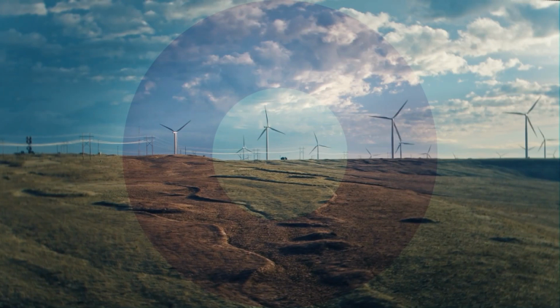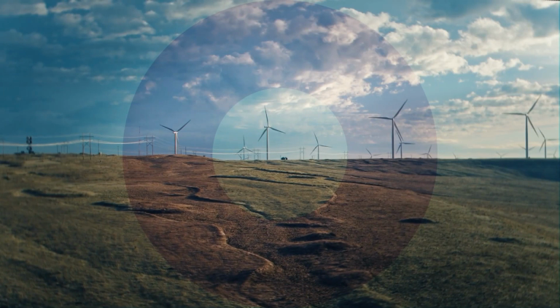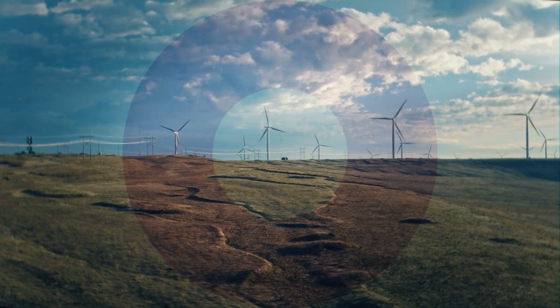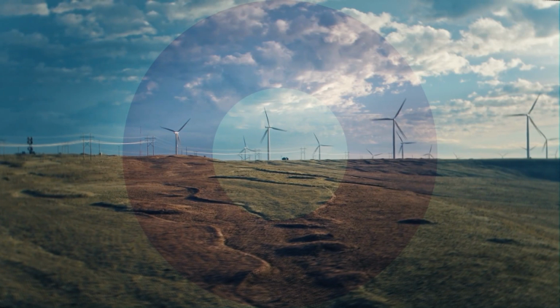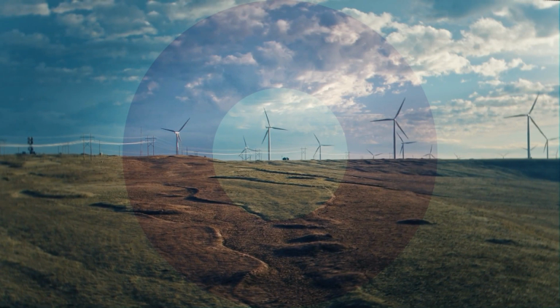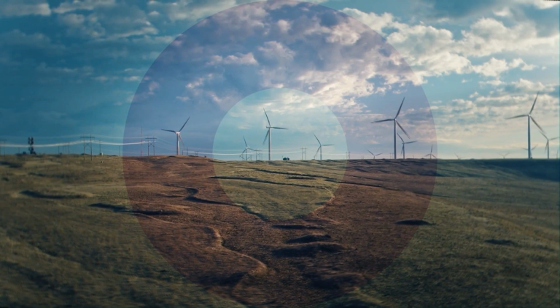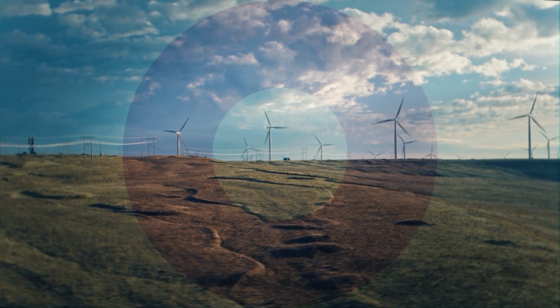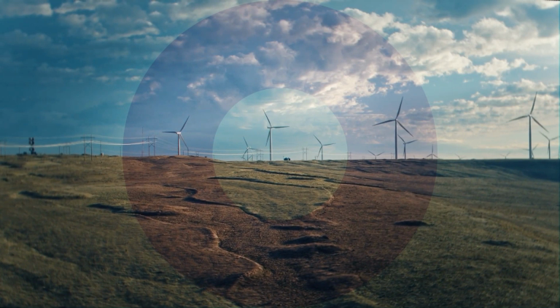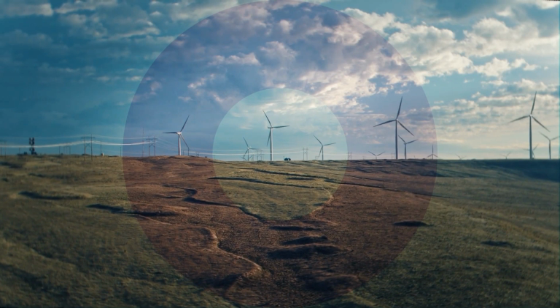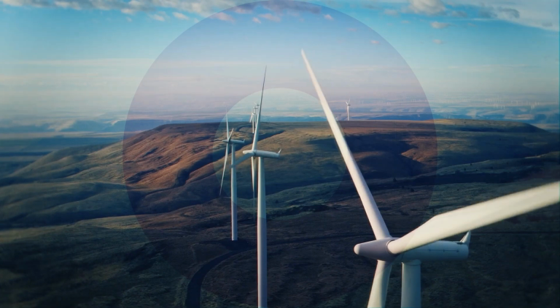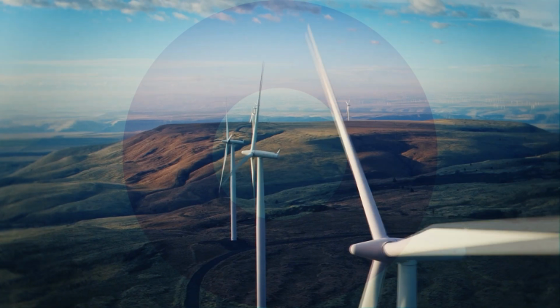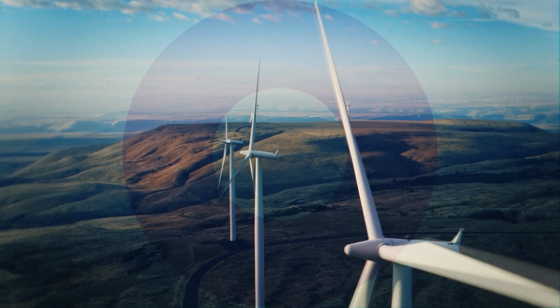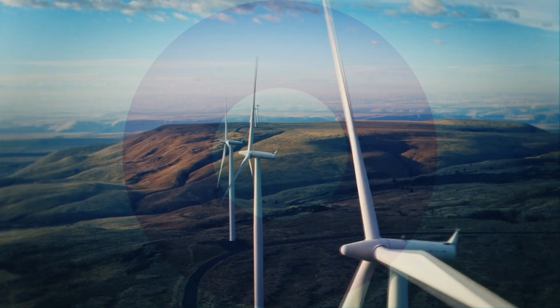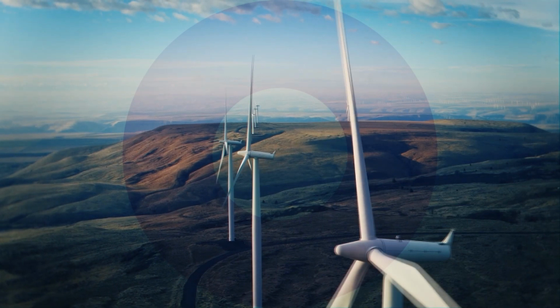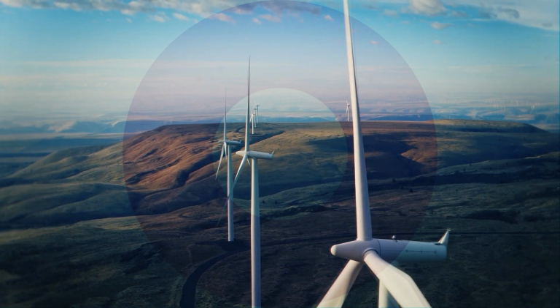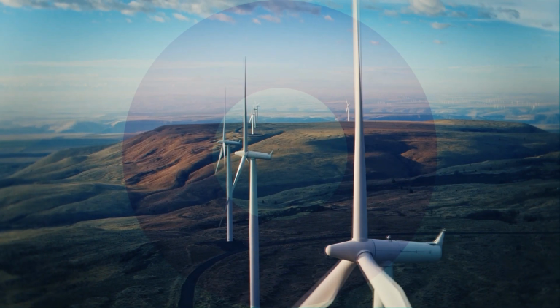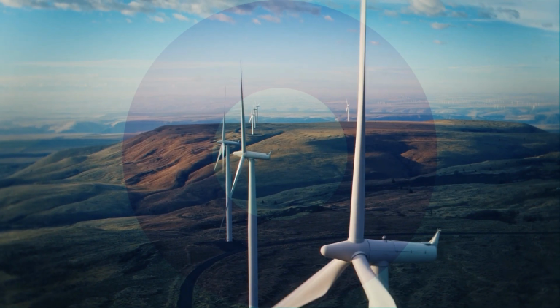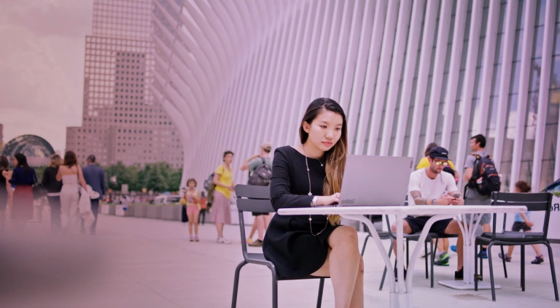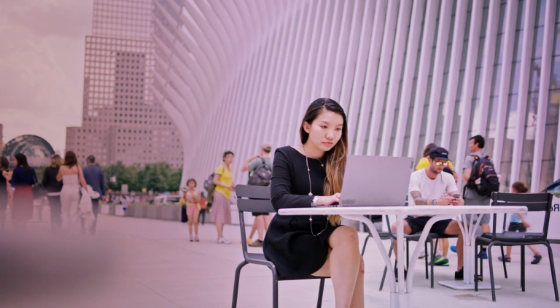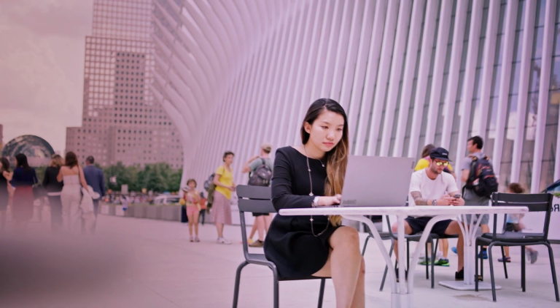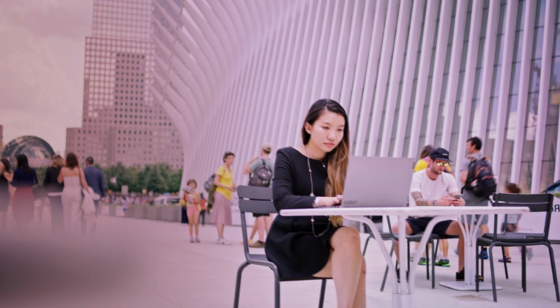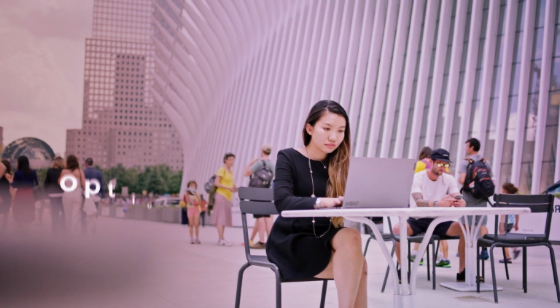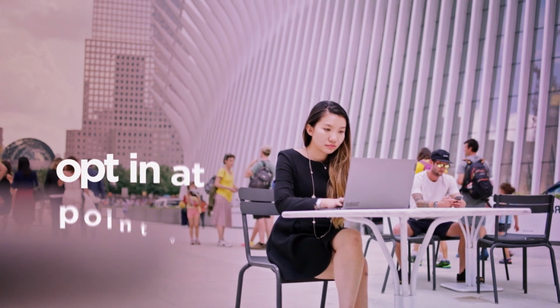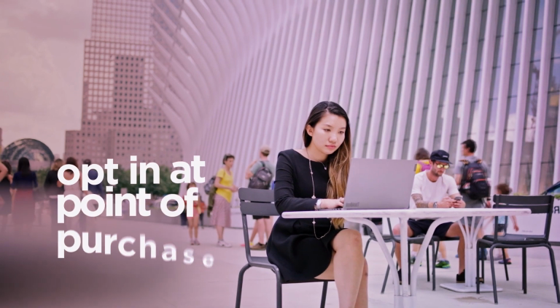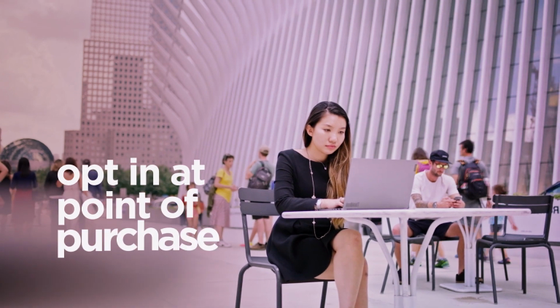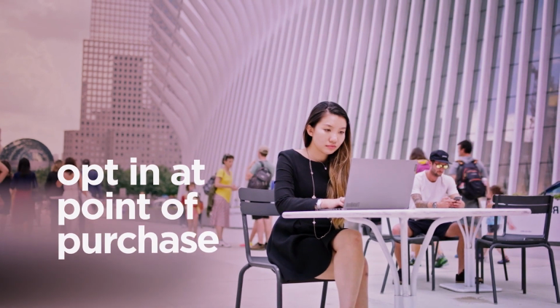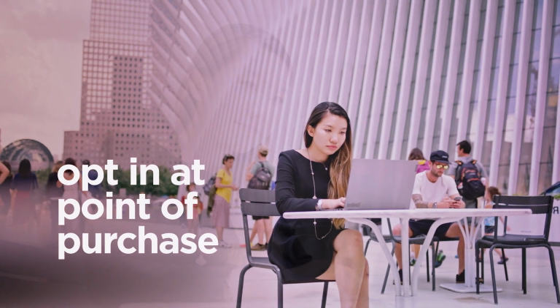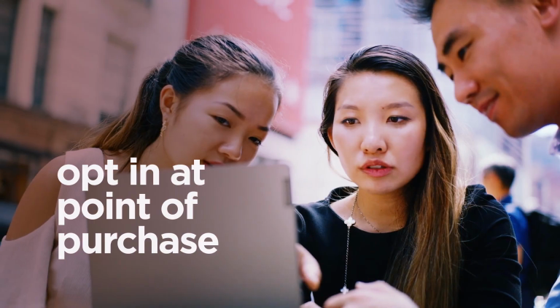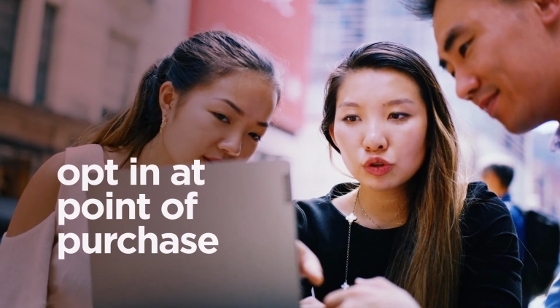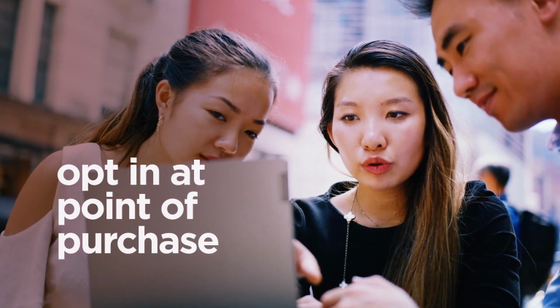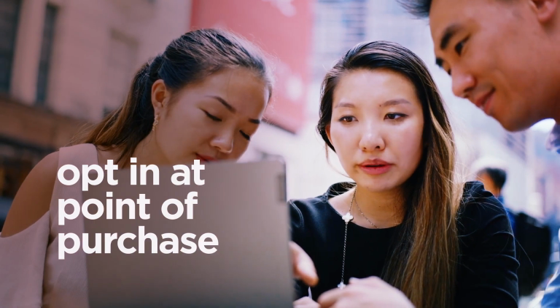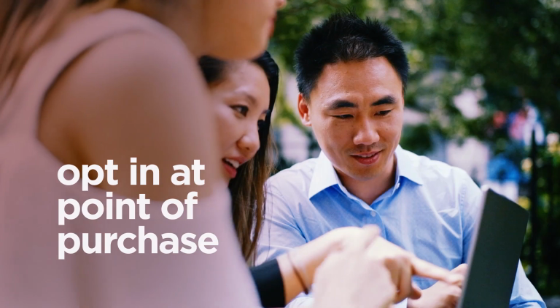wind, renewable energy, and destruction of industrial gas. Simply opt in at point of purchase for new devices,